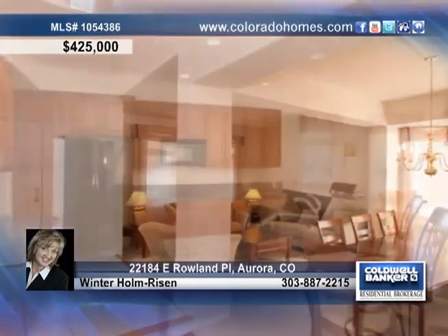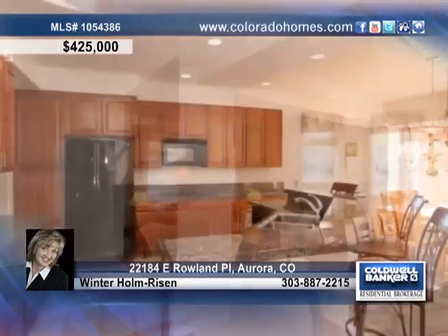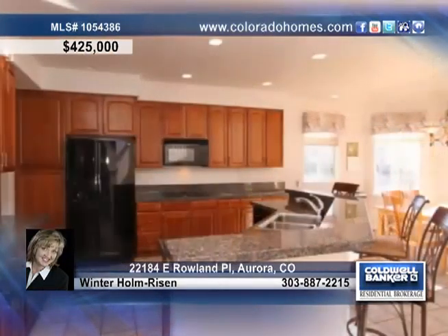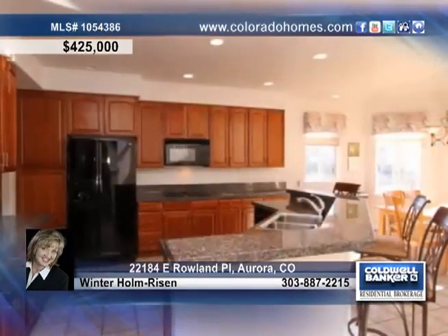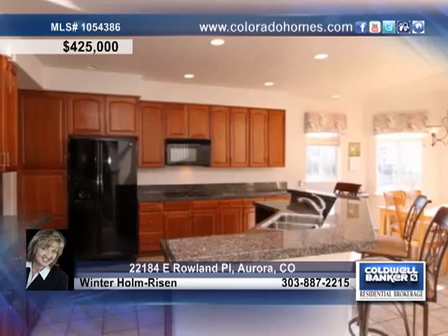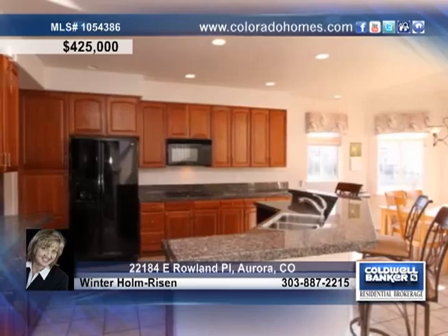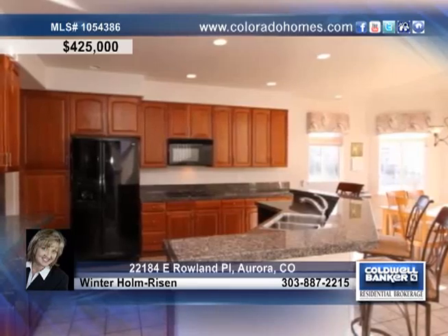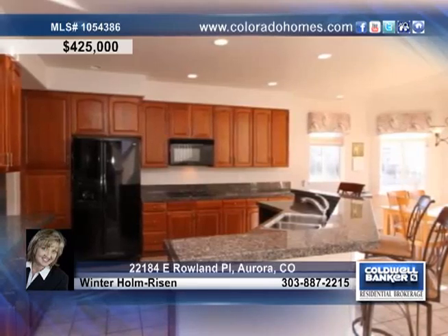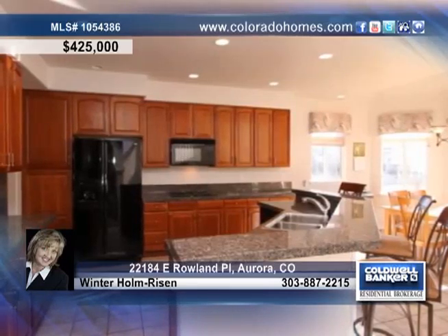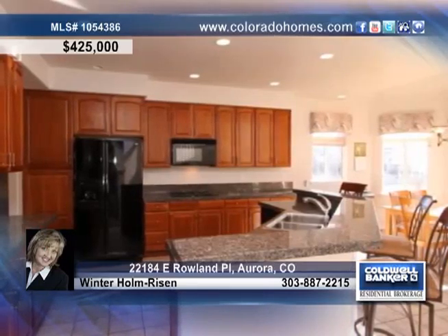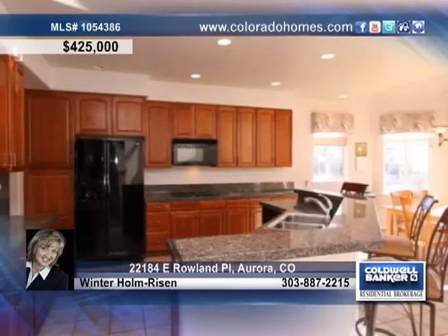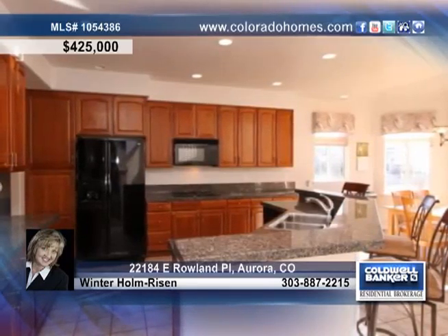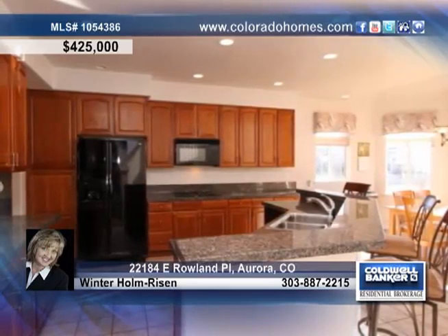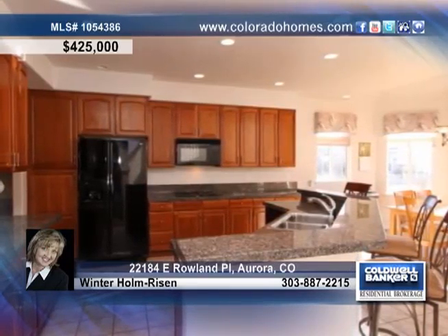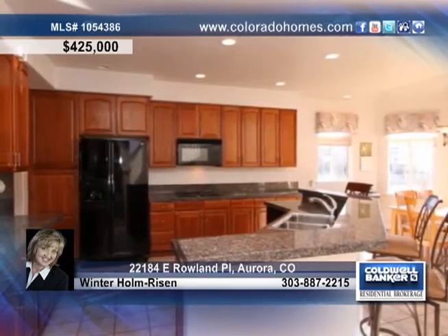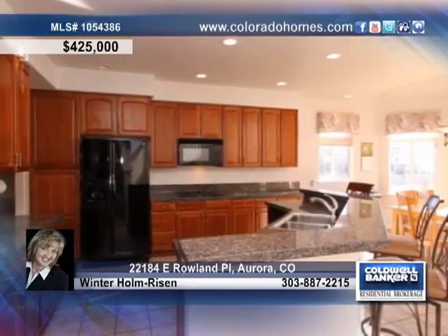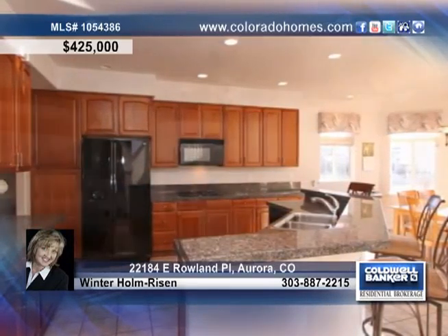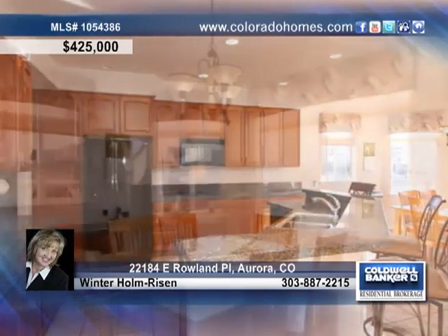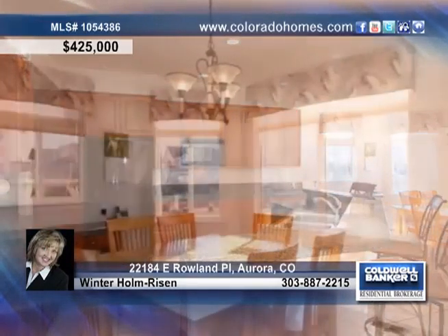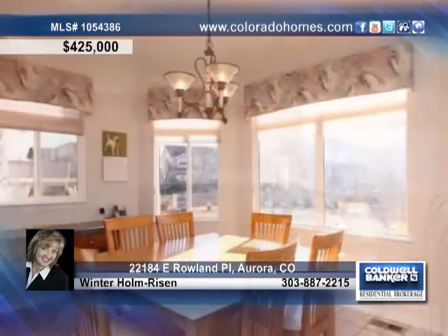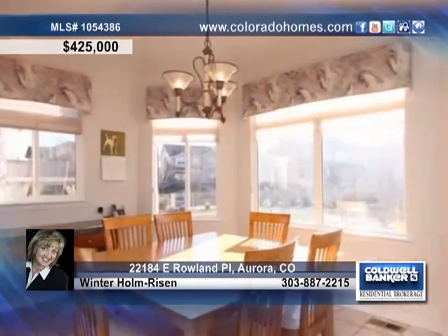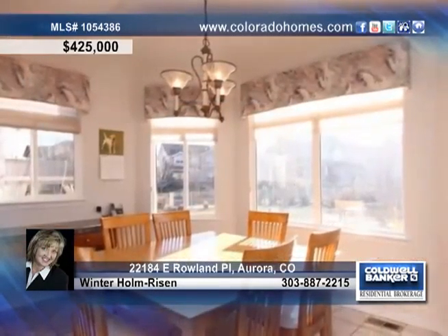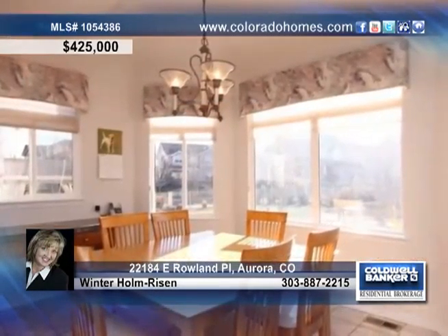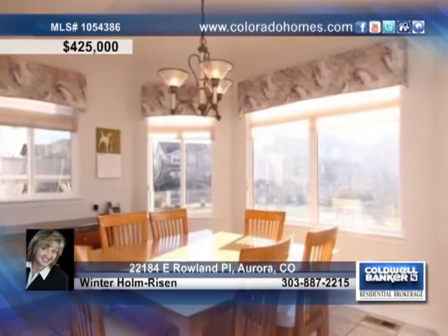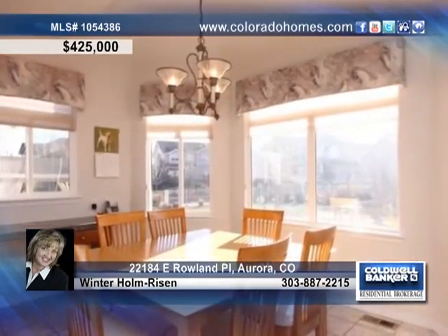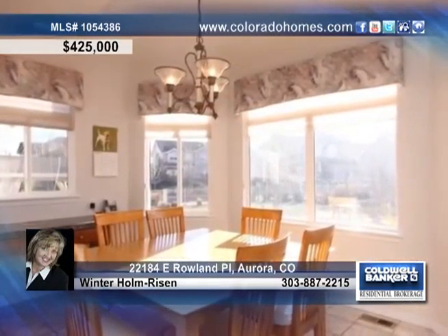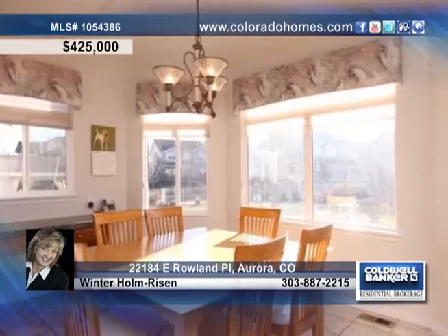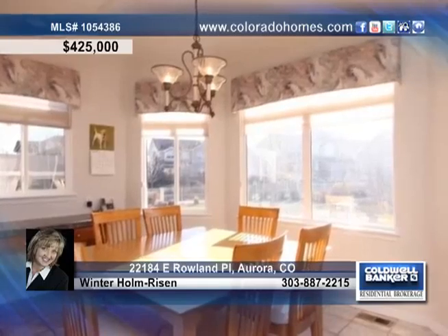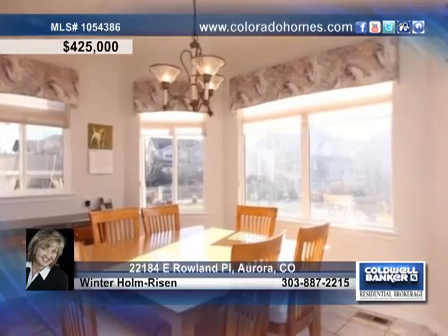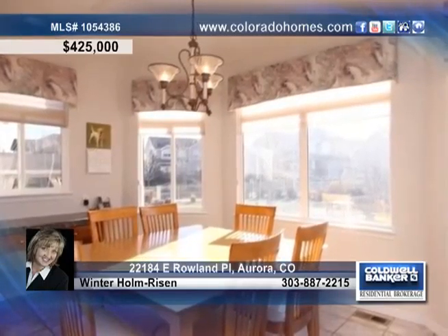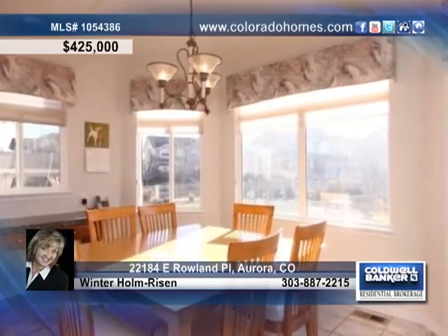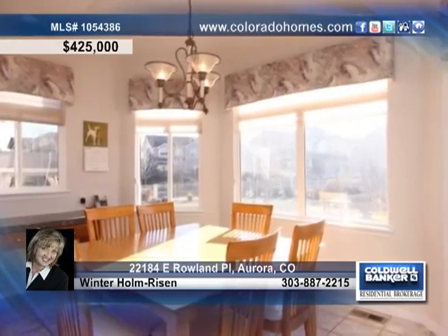The stunning kitchen shows off a breakfast bar, gorgeous cherry cabinets, and an eating space drenched in sunlight from the surrounding windows.